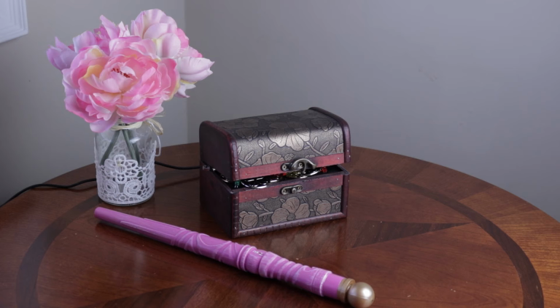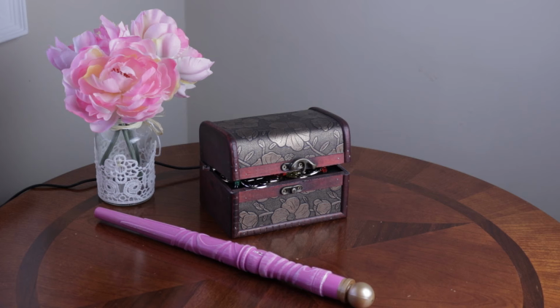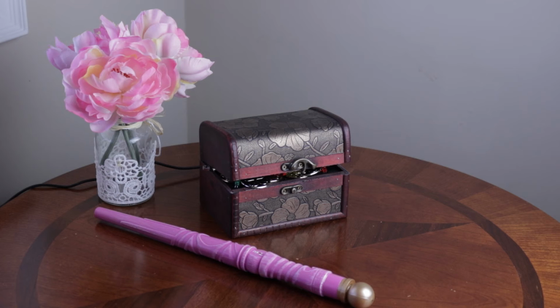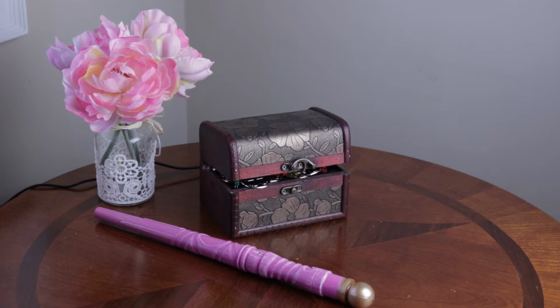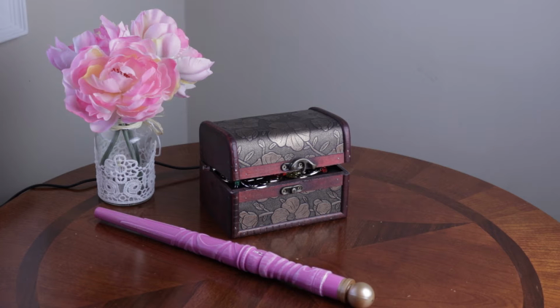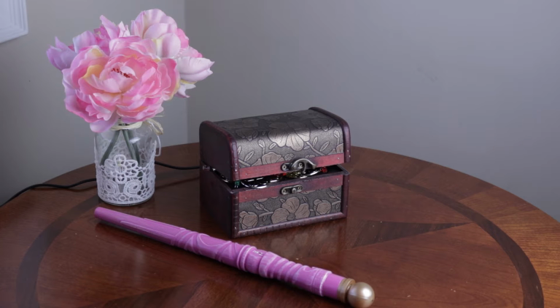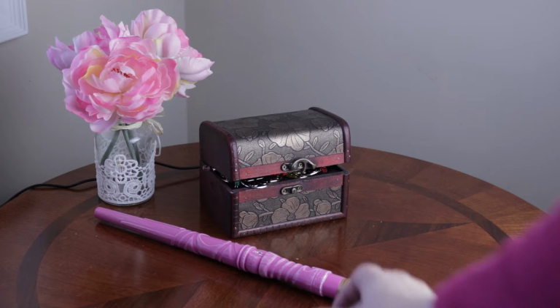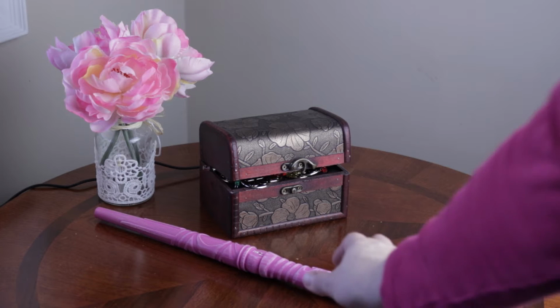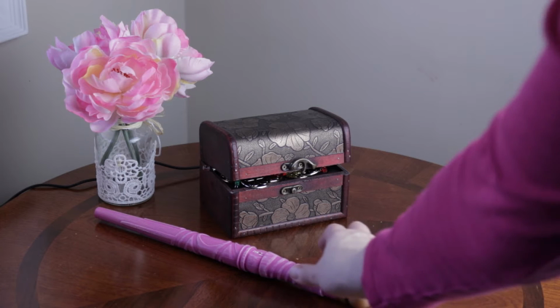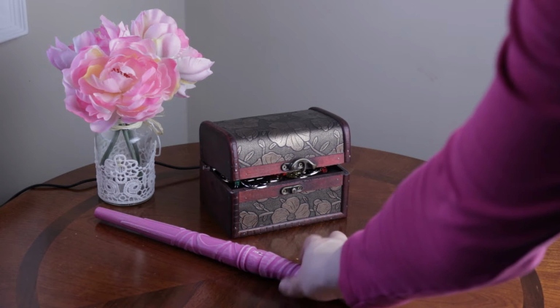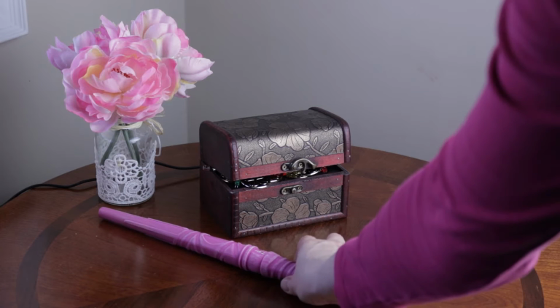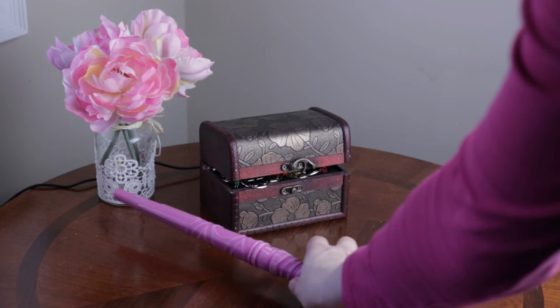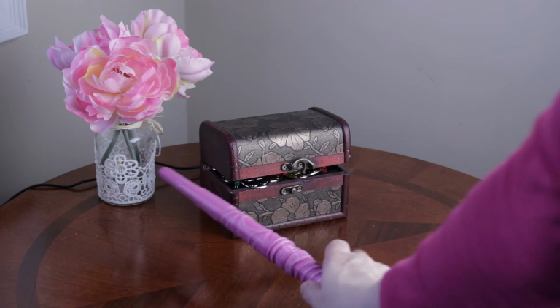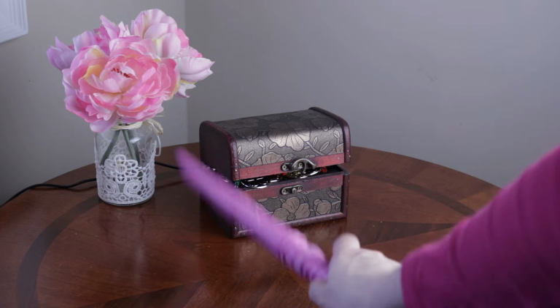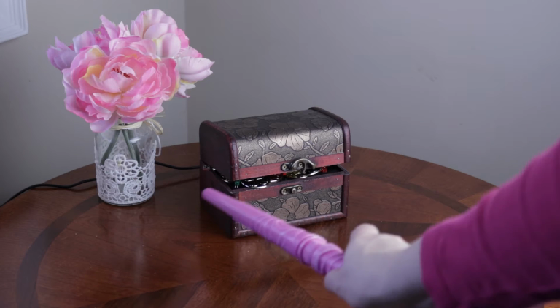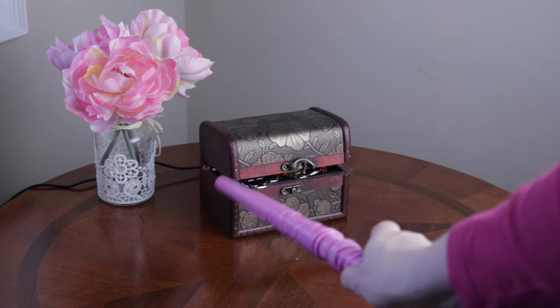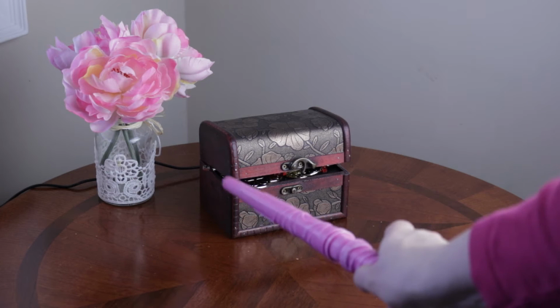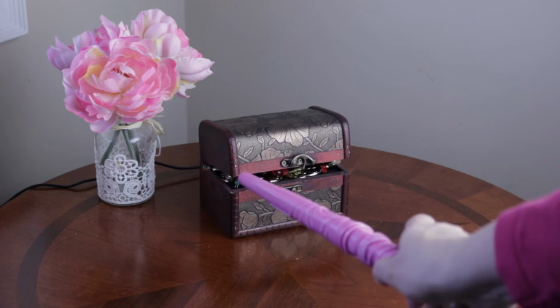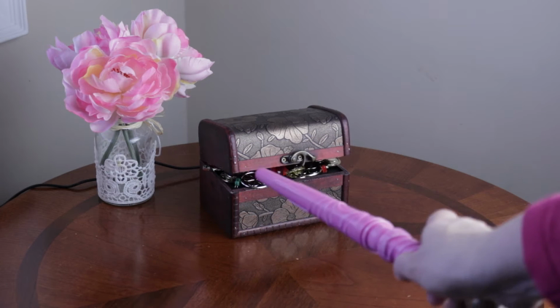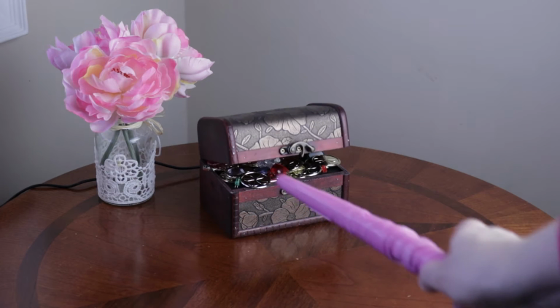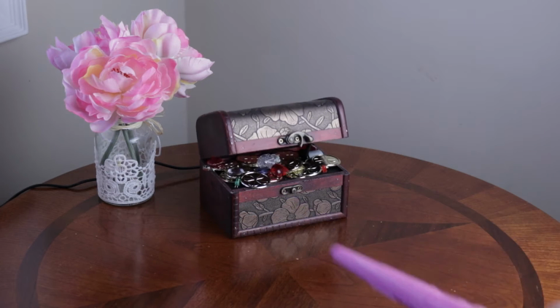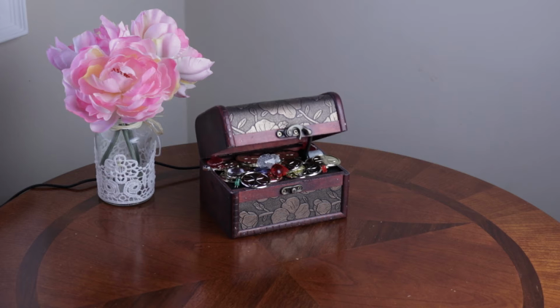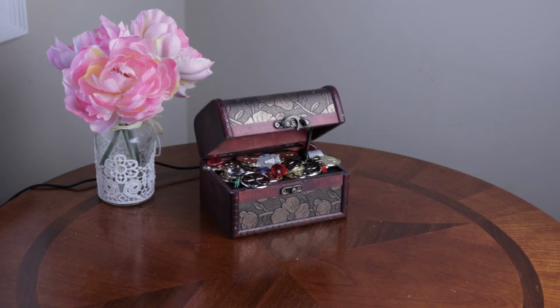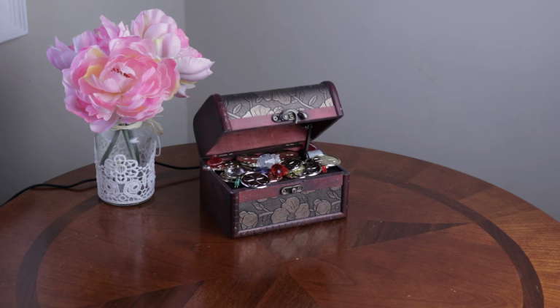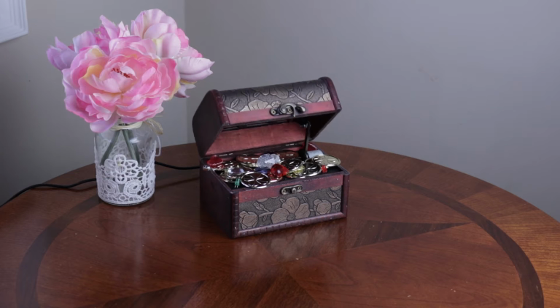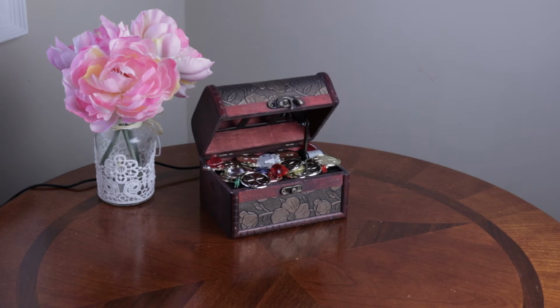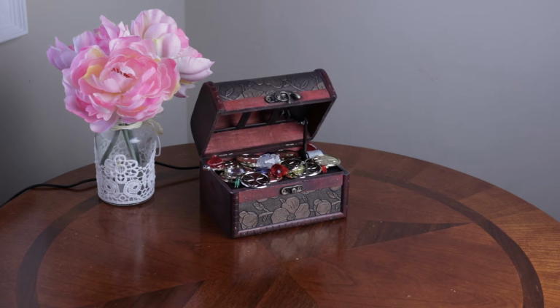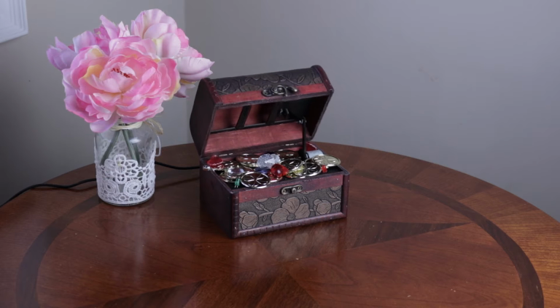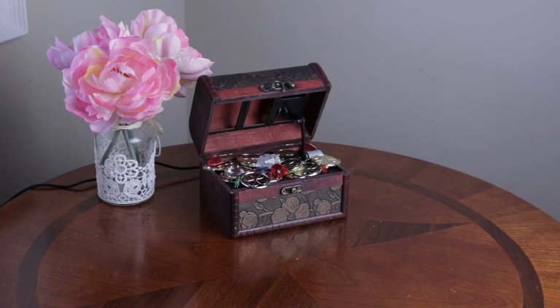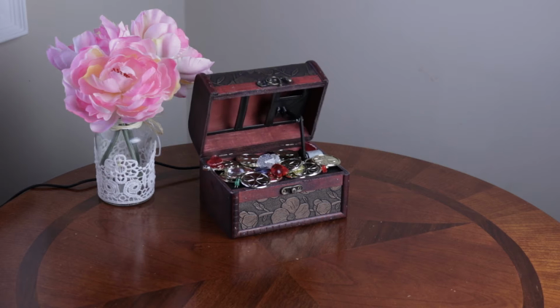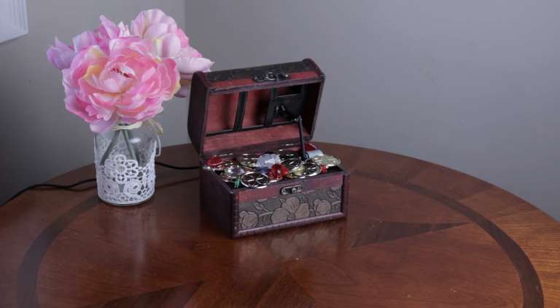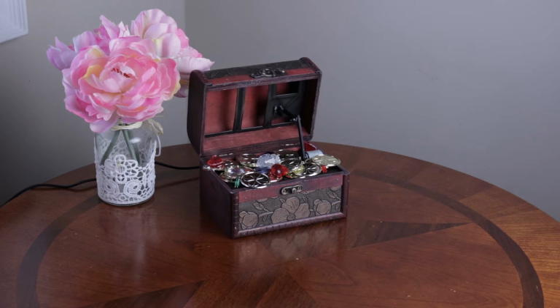Hi folks! Today we are going to learn how to open a treasure chest using a magic wand.